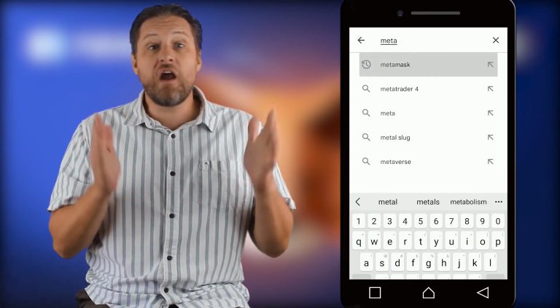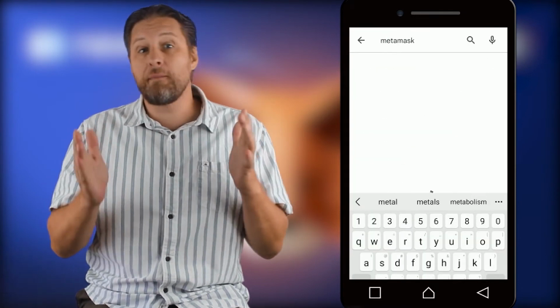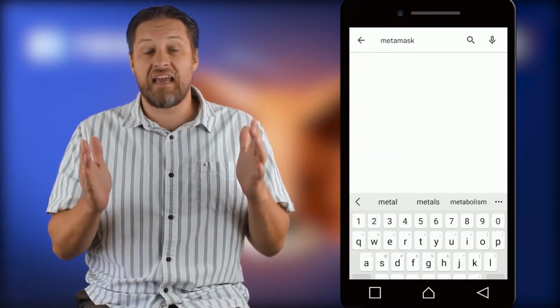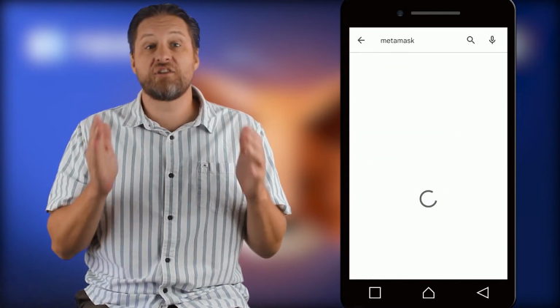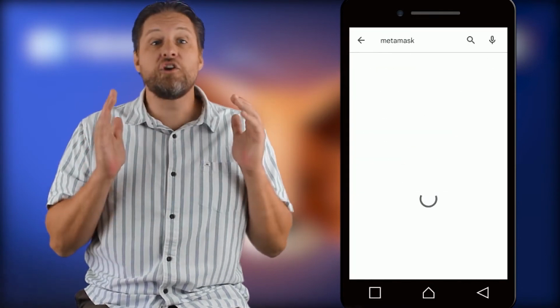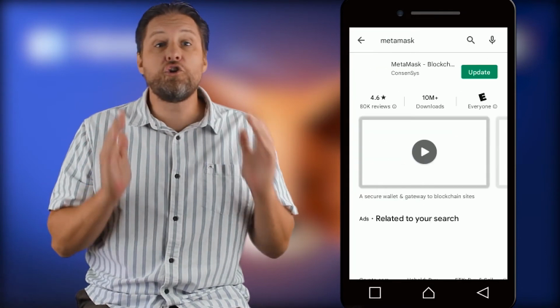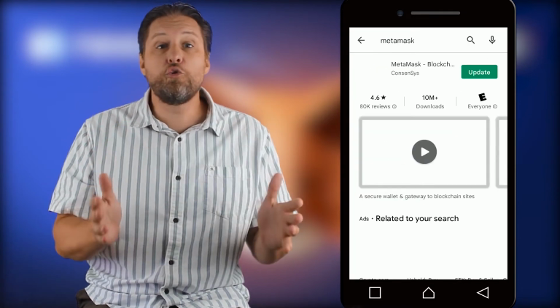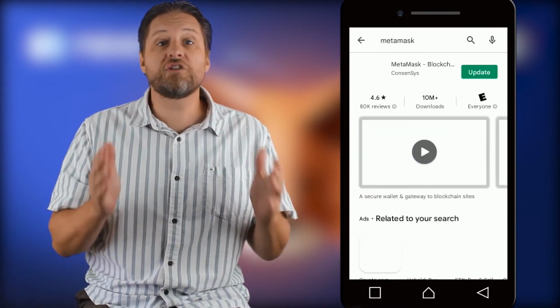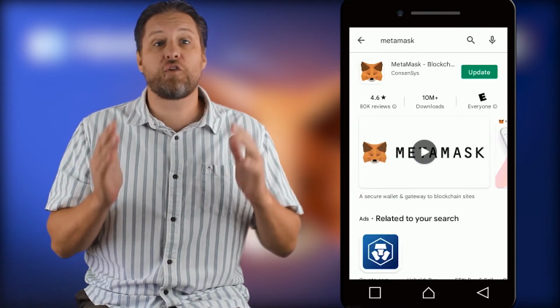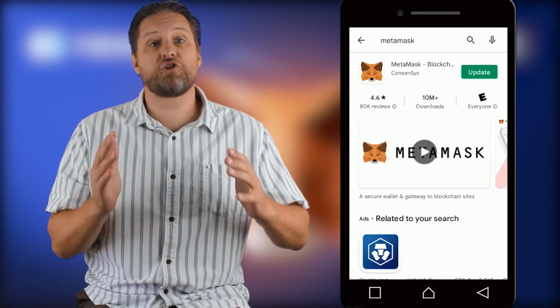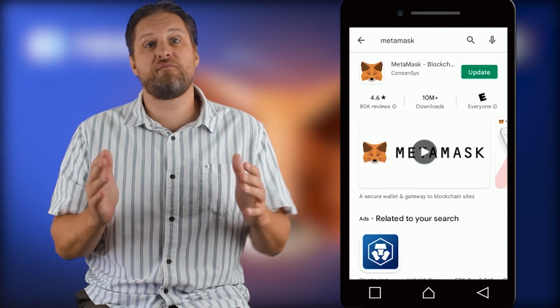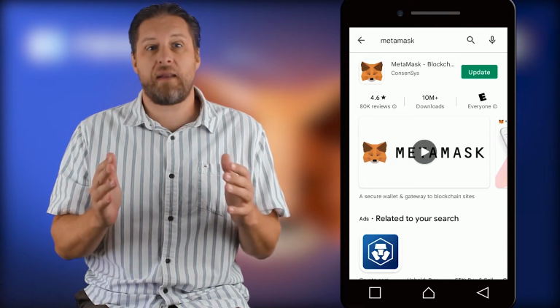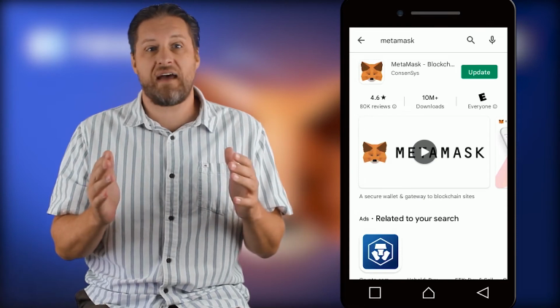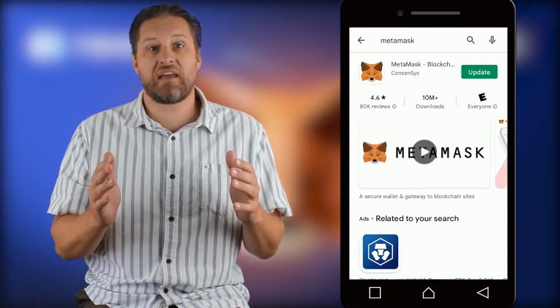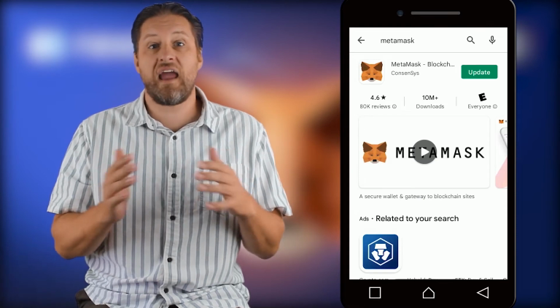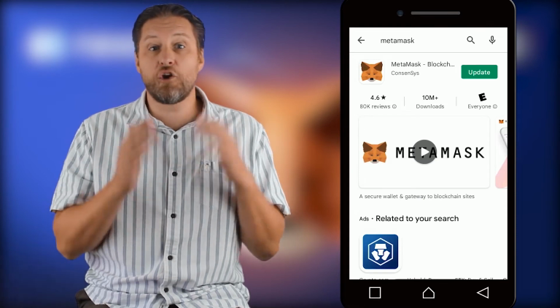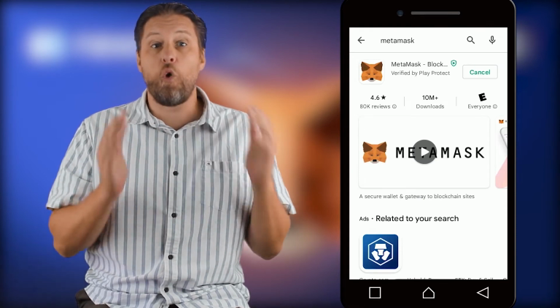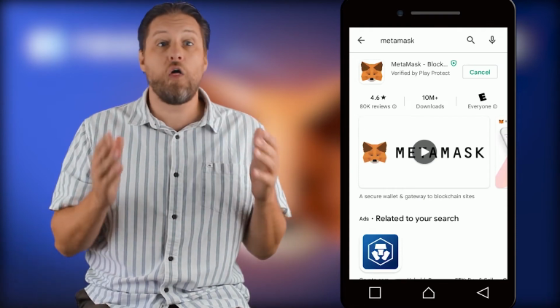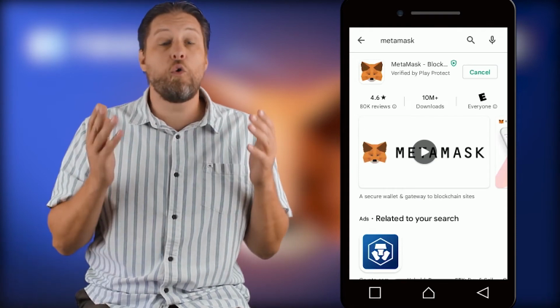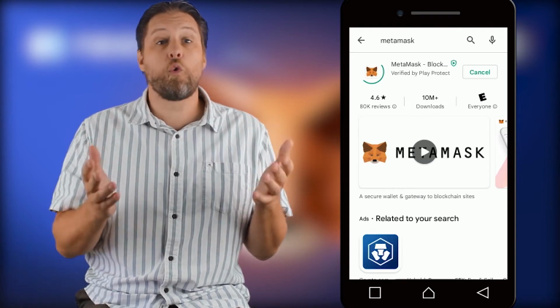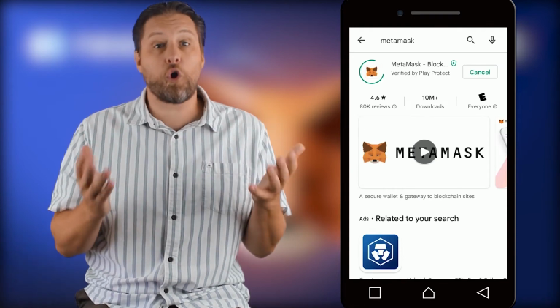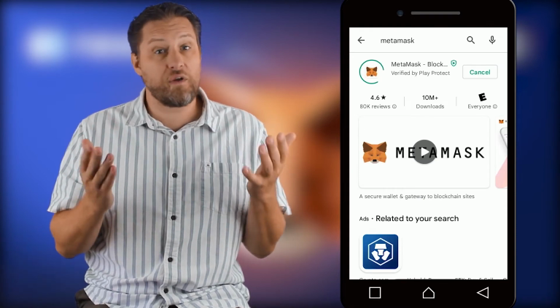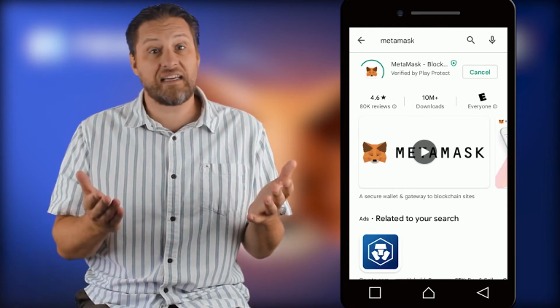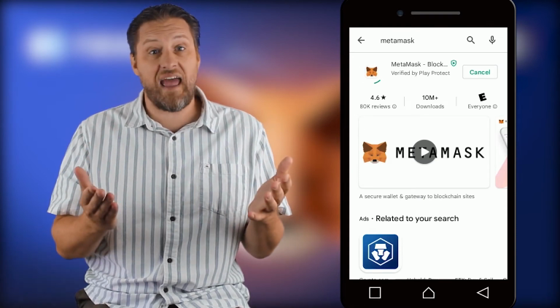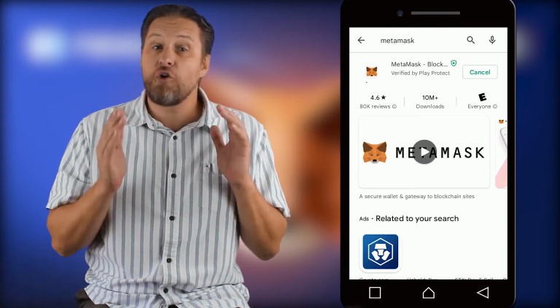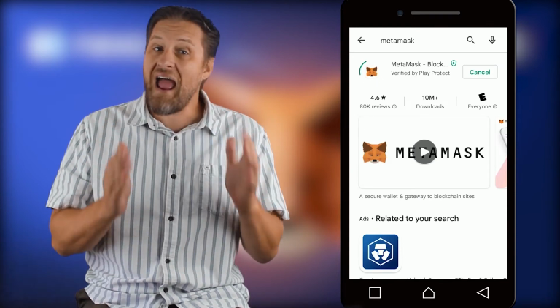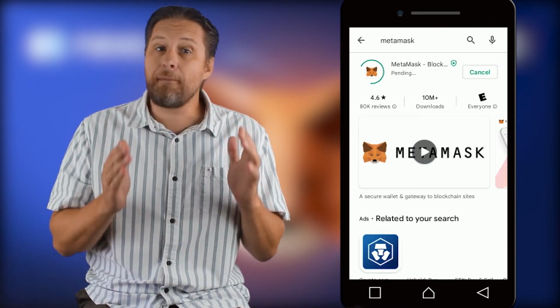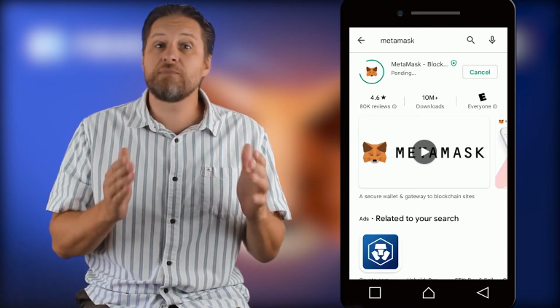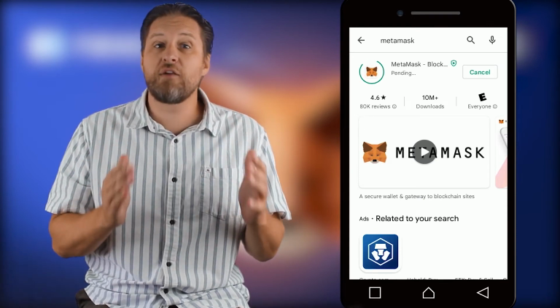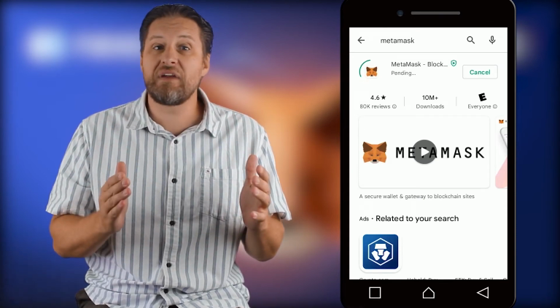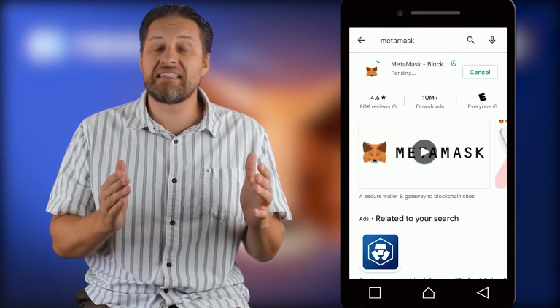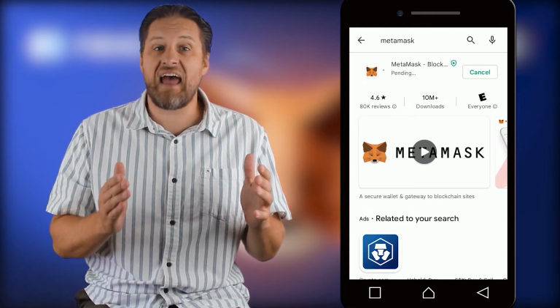After that, head over to the Play Store and search for MetaMask. Now you can update to the newest version of MetaMask, and your wallet will work once again.